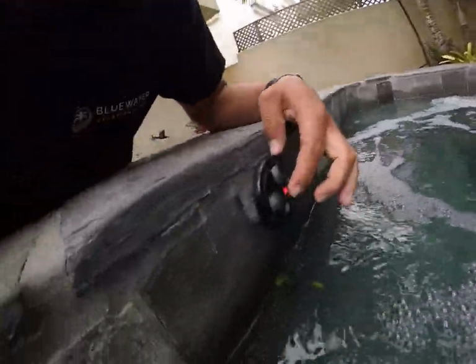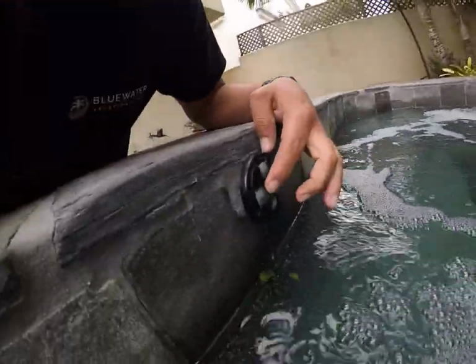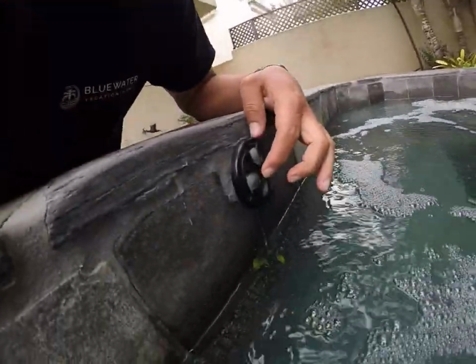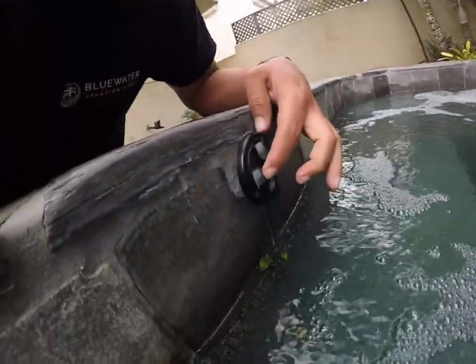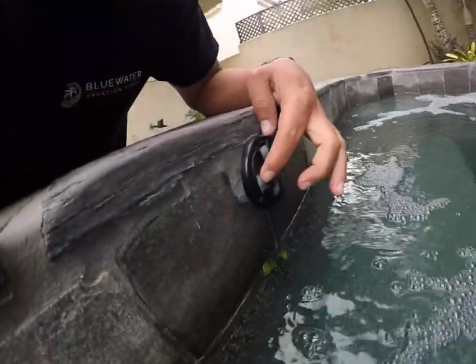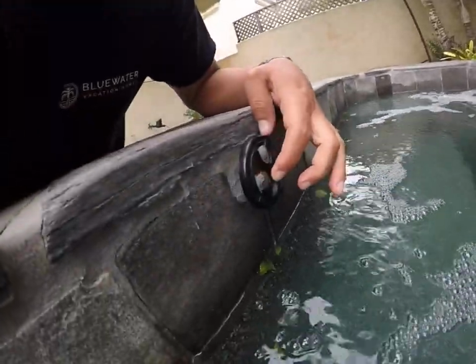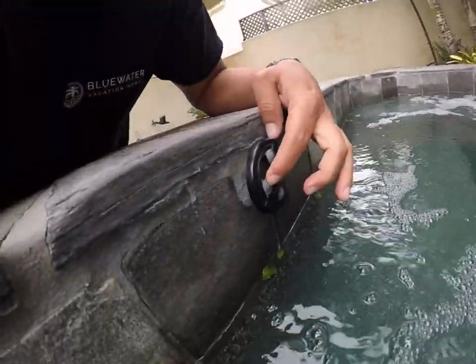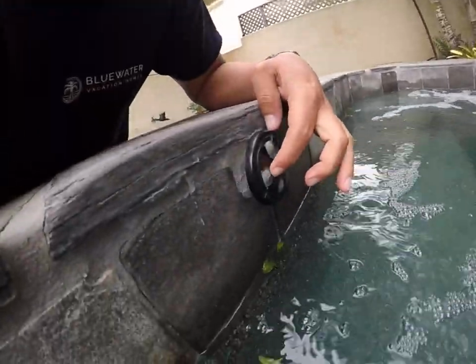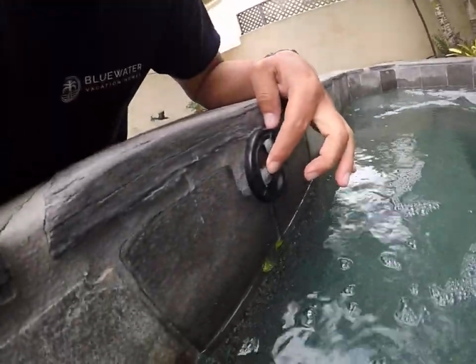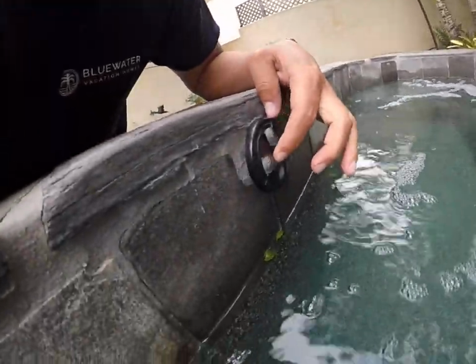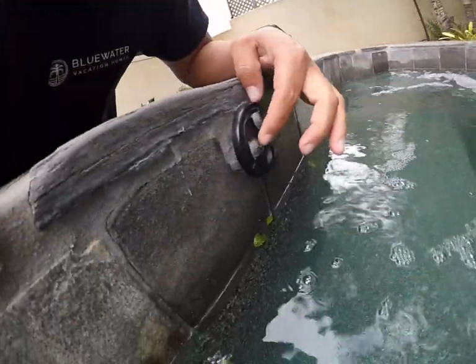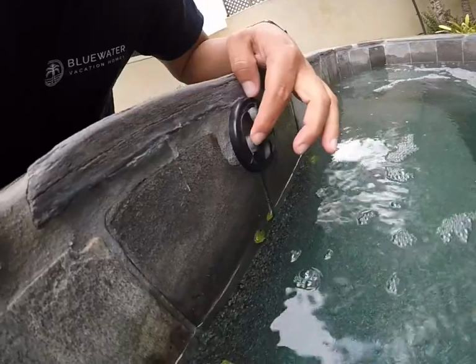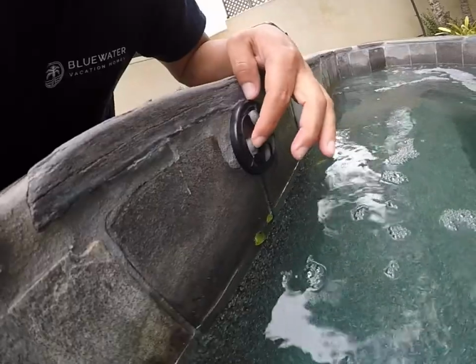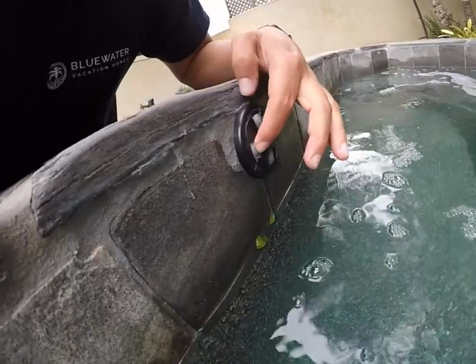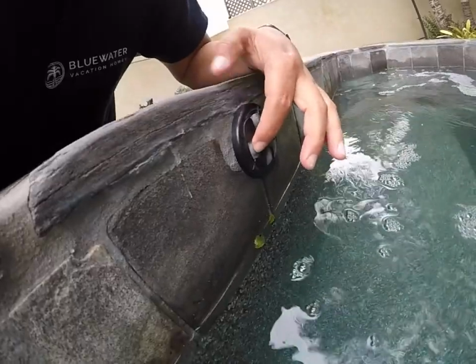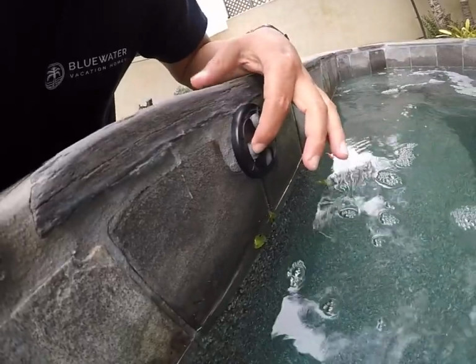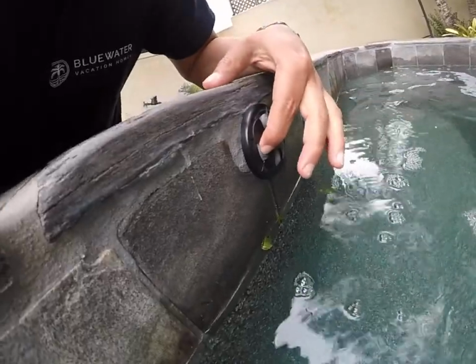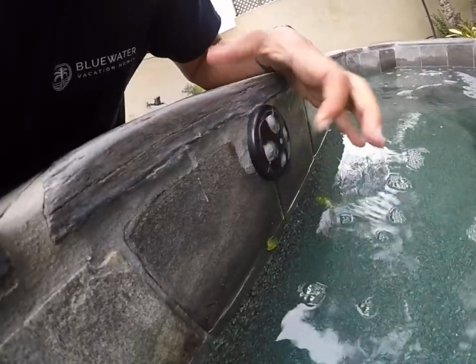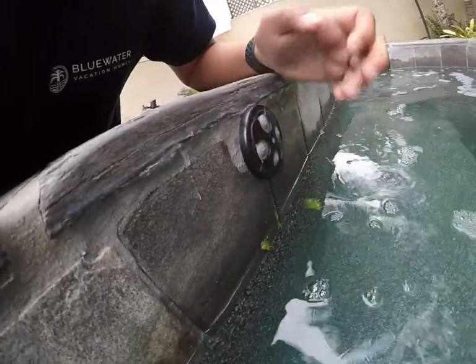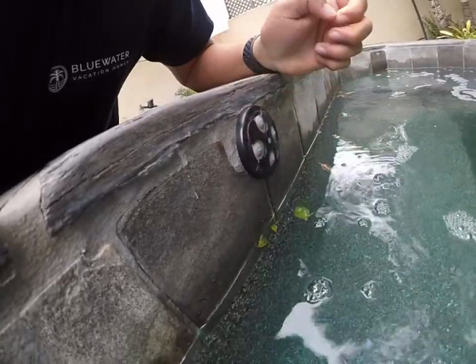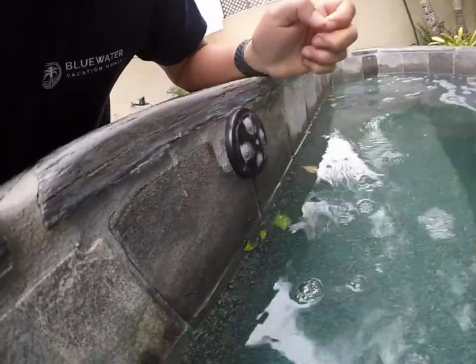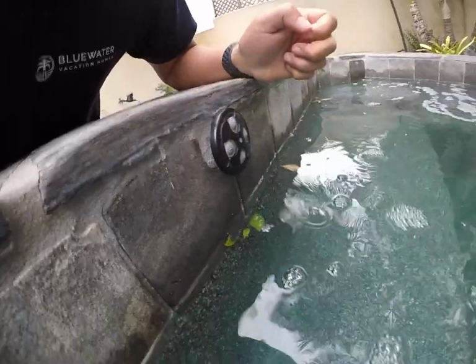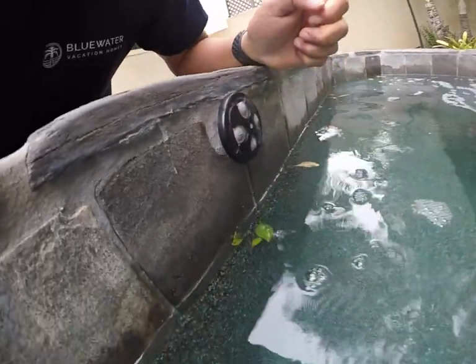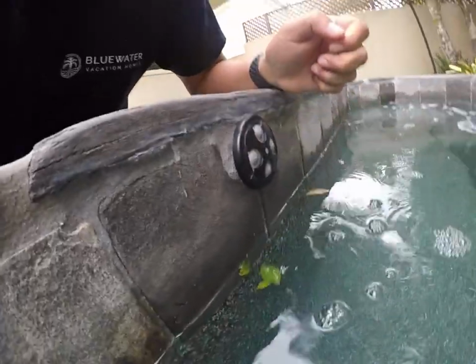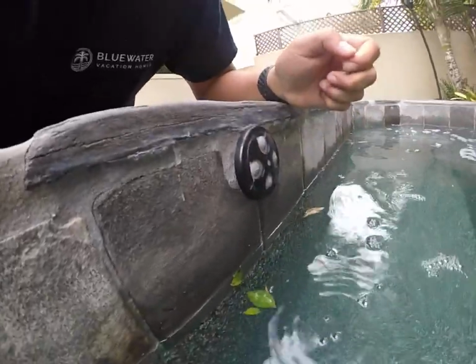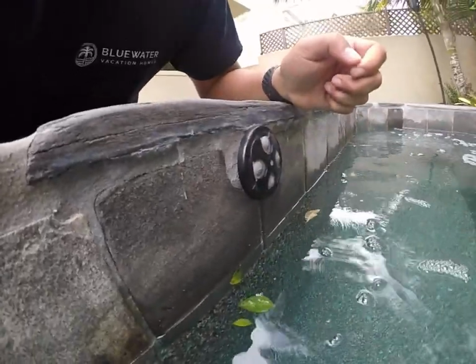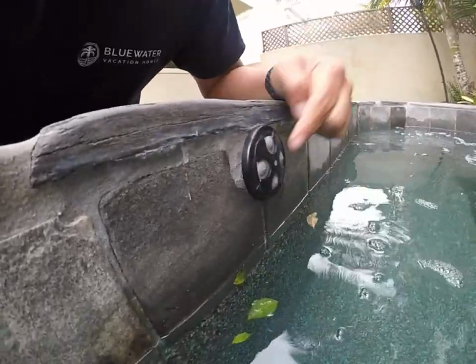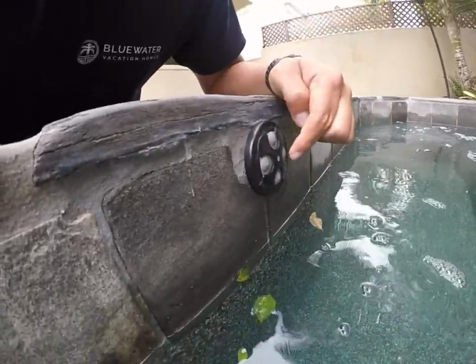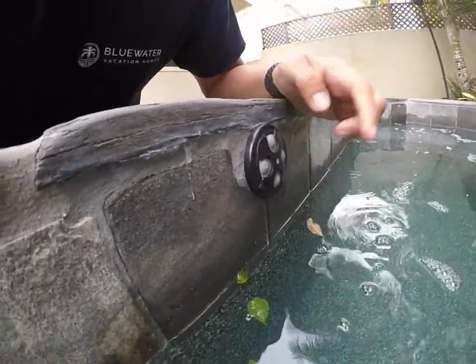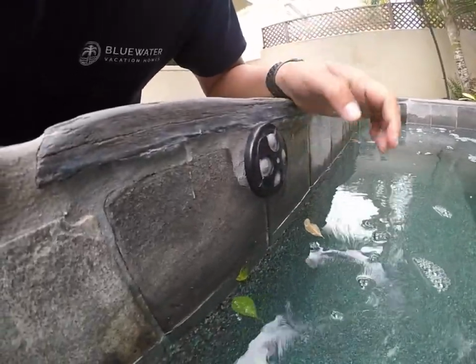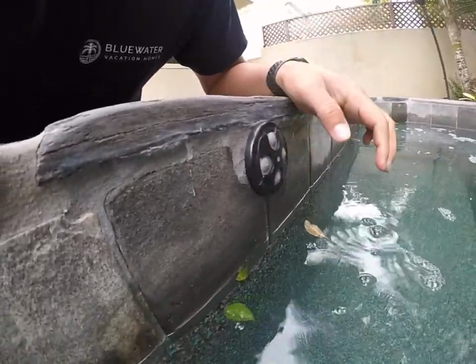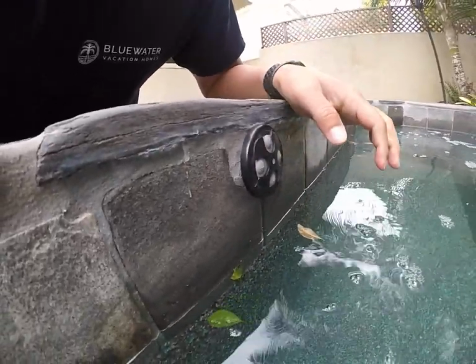To shut it off, just press number one again and that will shut off the spa heat.